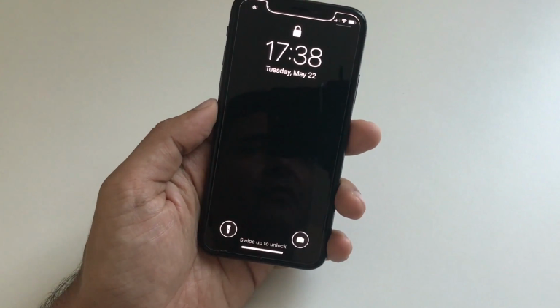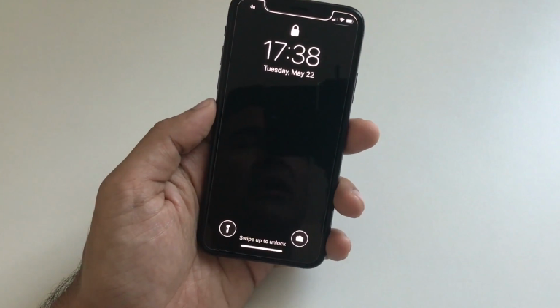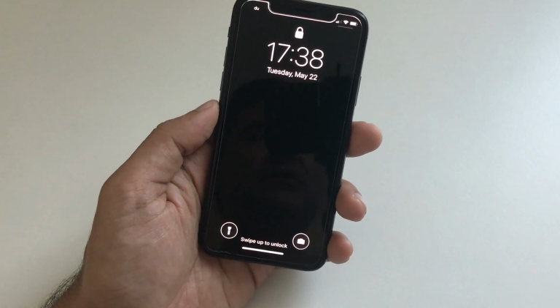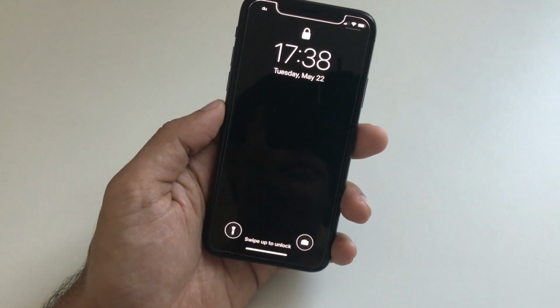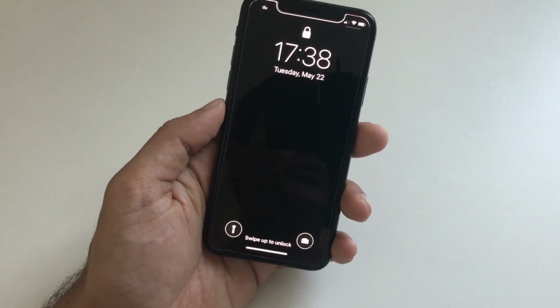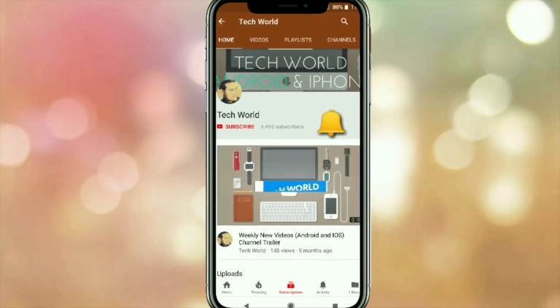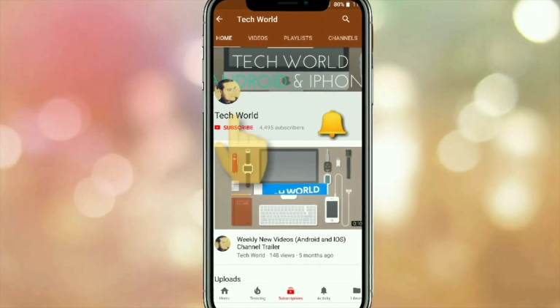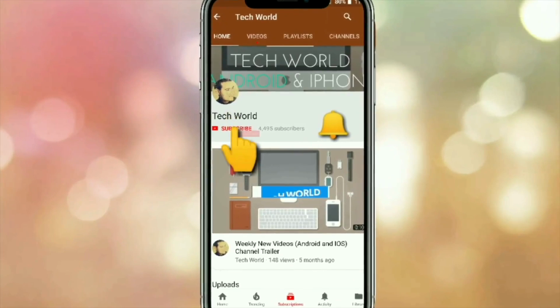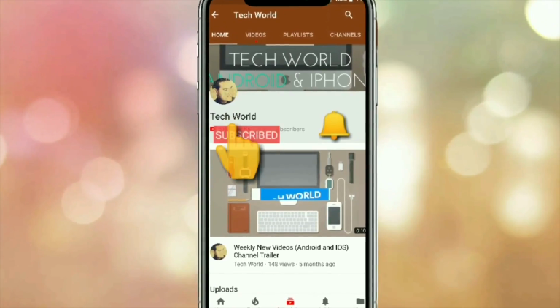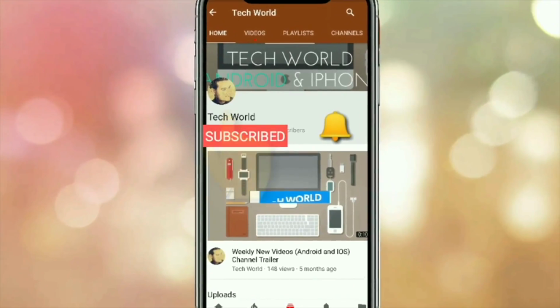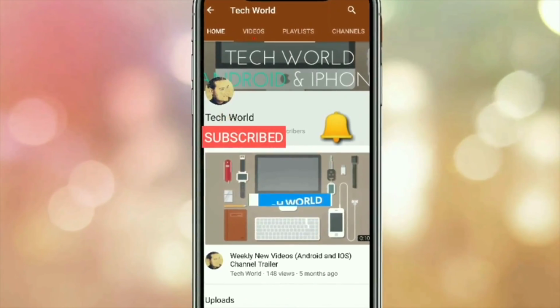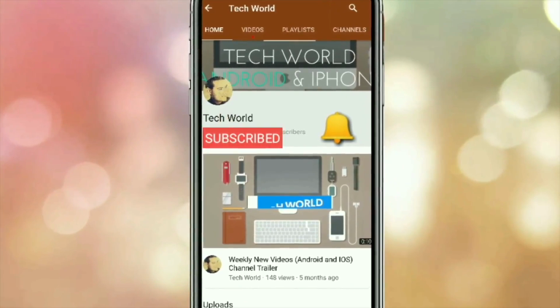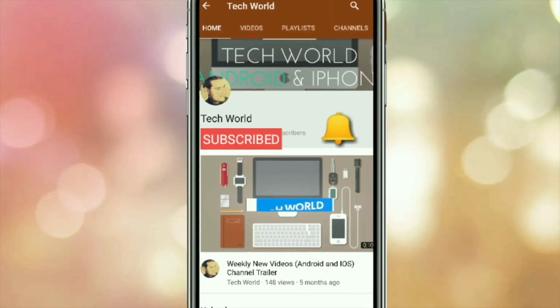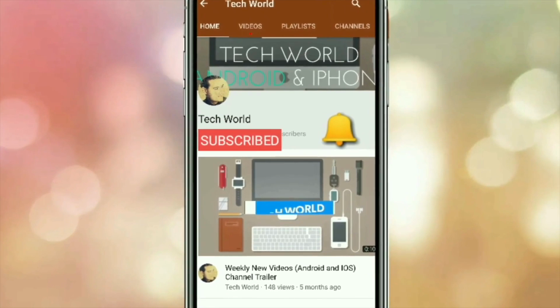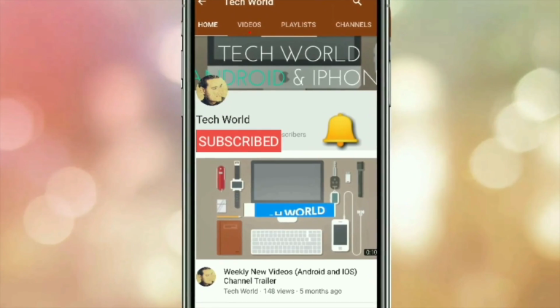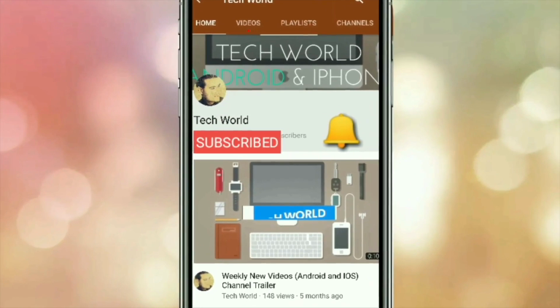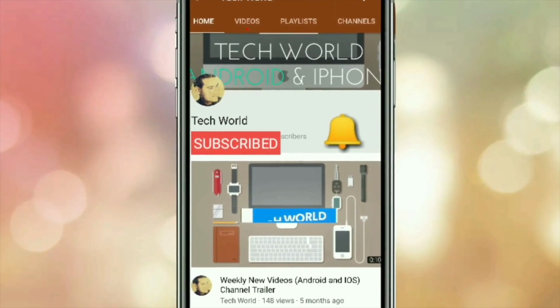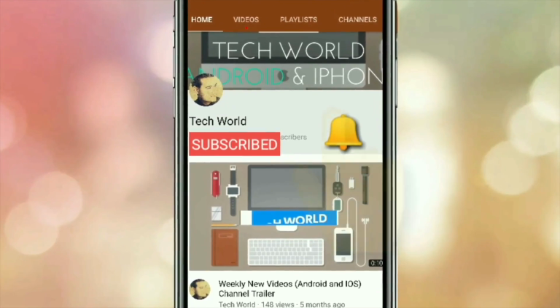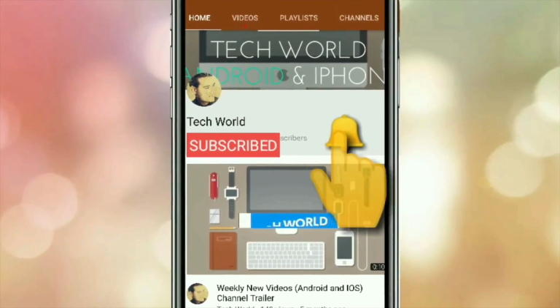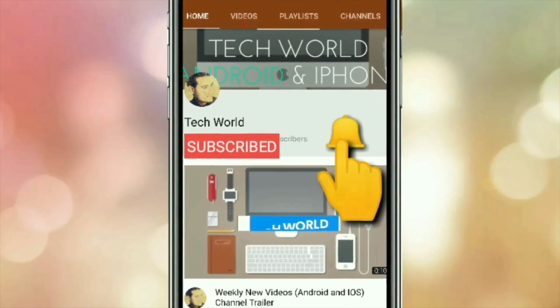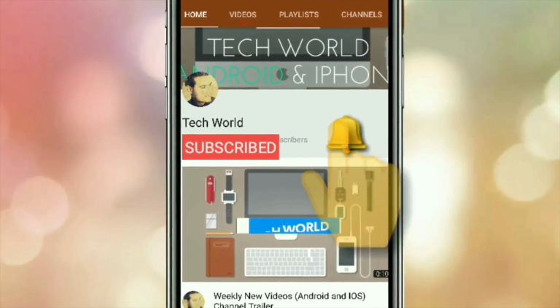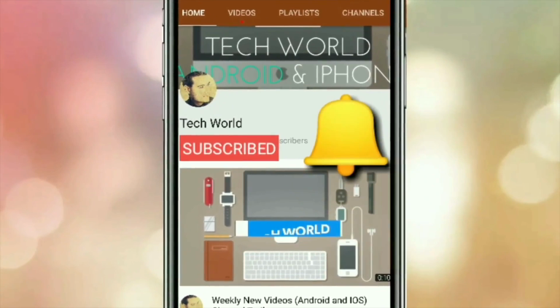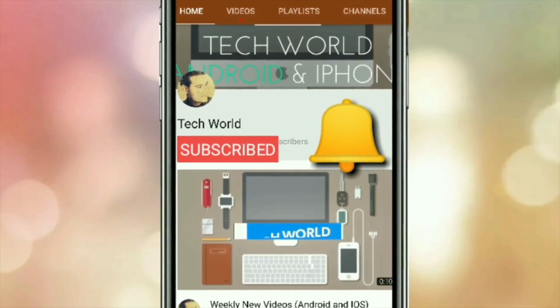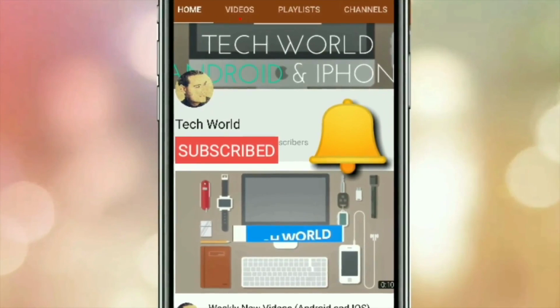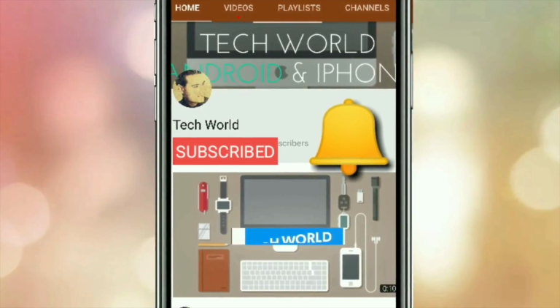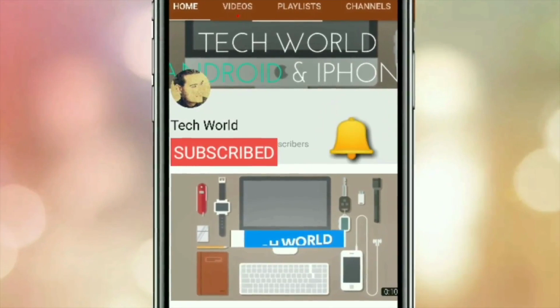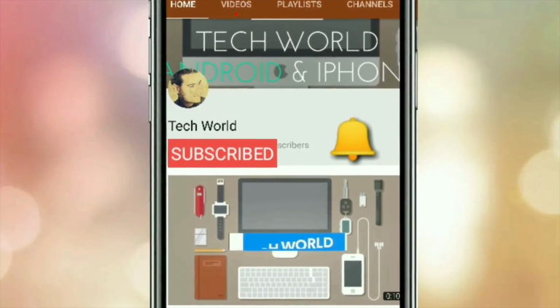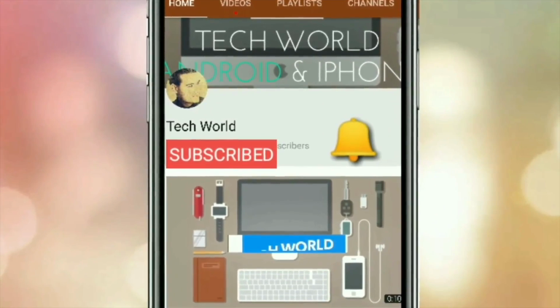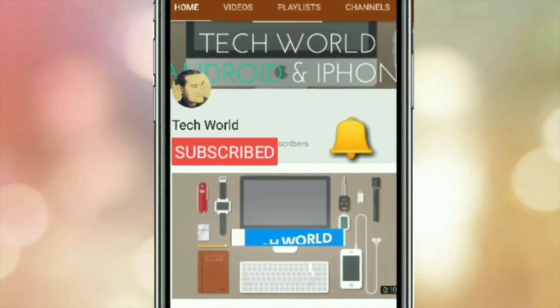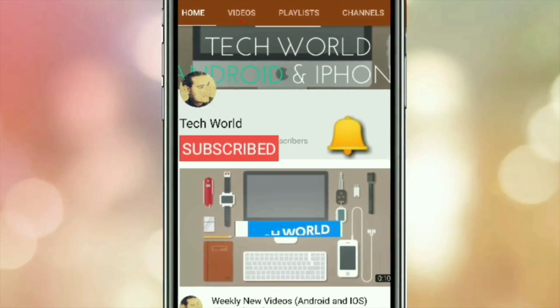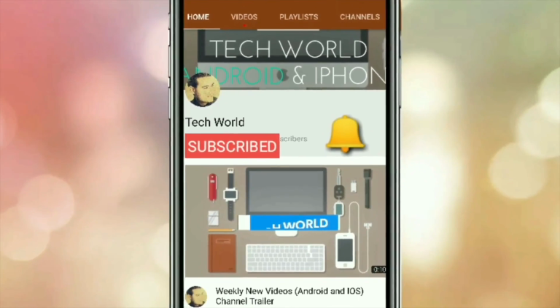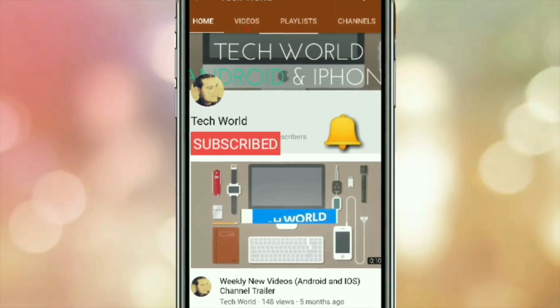Before I start the video, kindly subscribe to my channel and hit the bell icon so you get notified every time I post a new video.